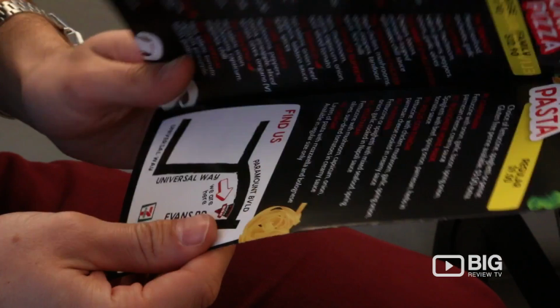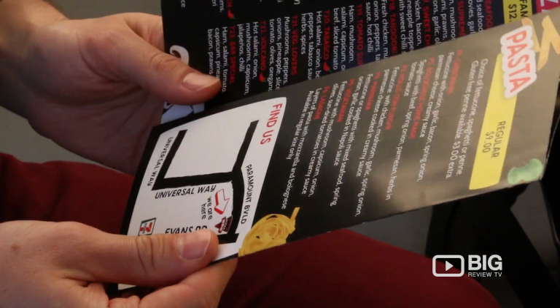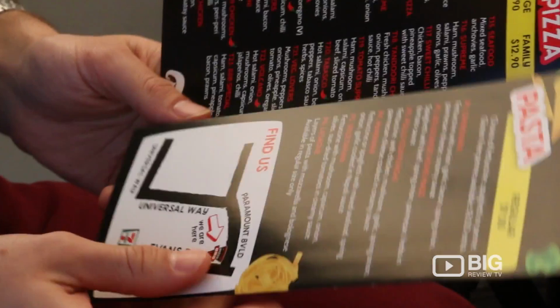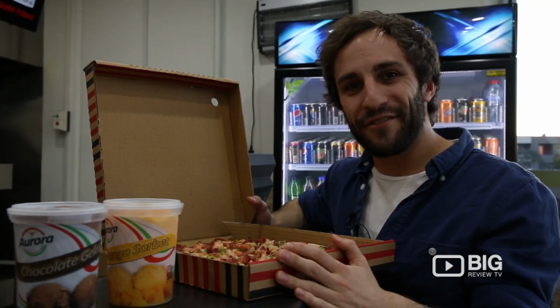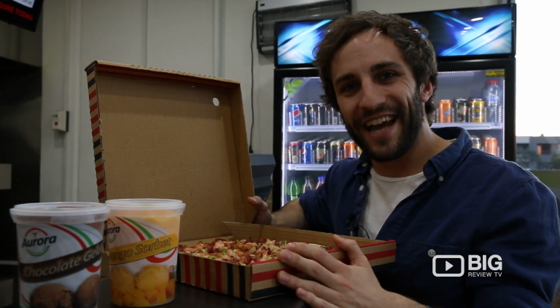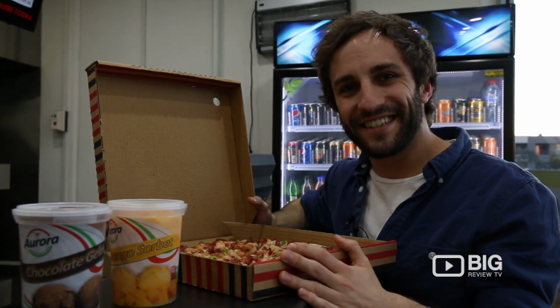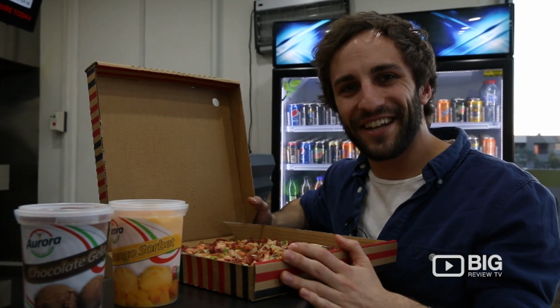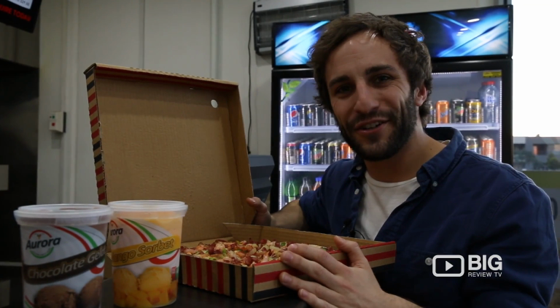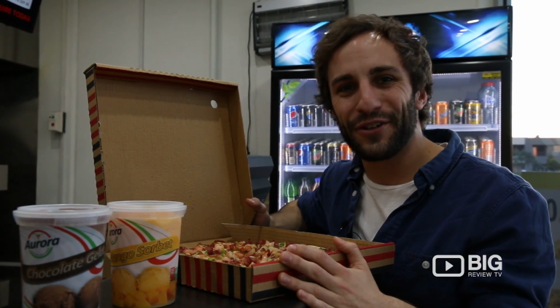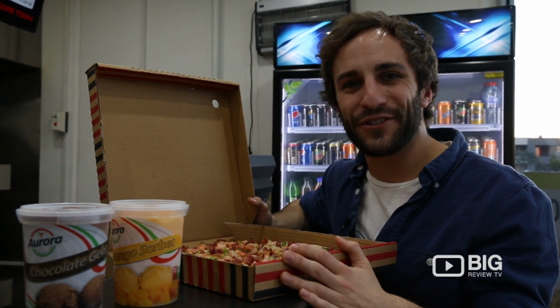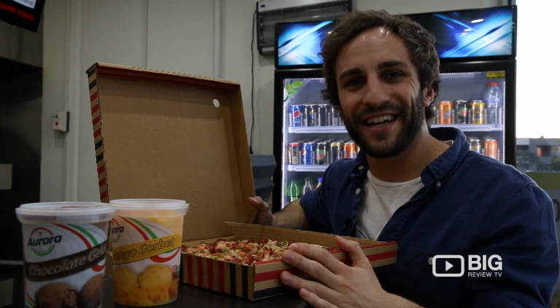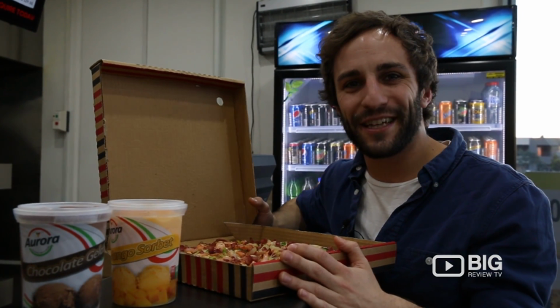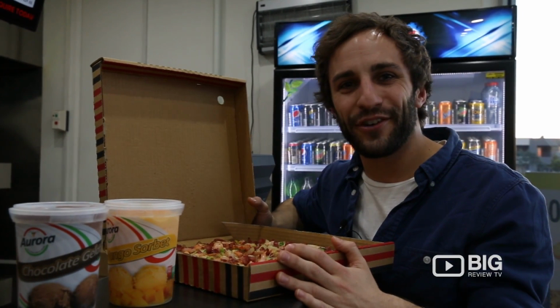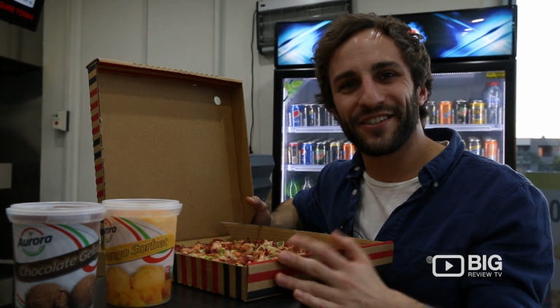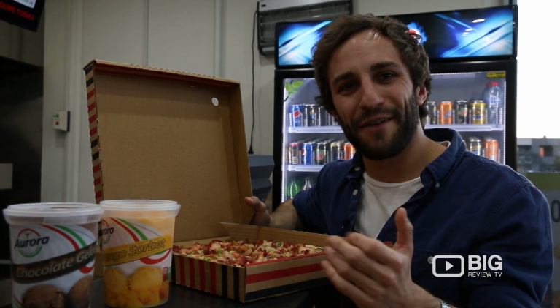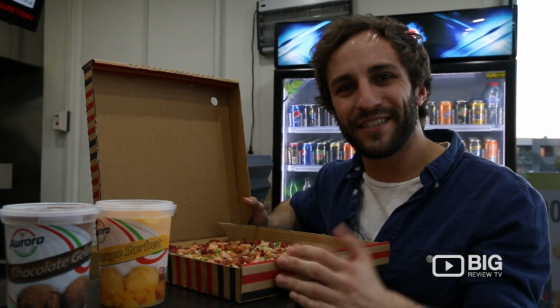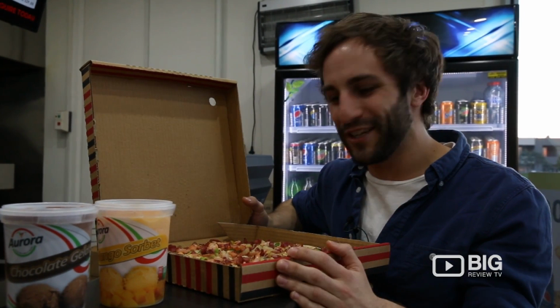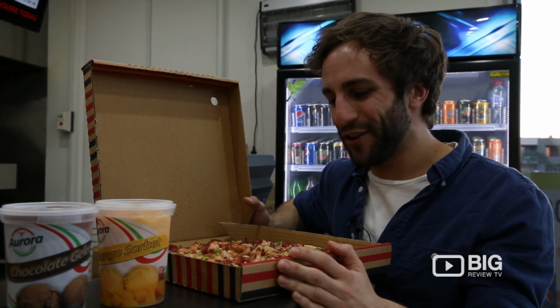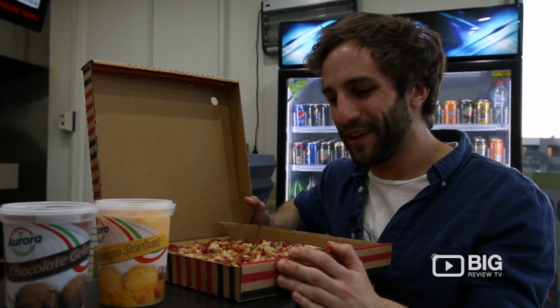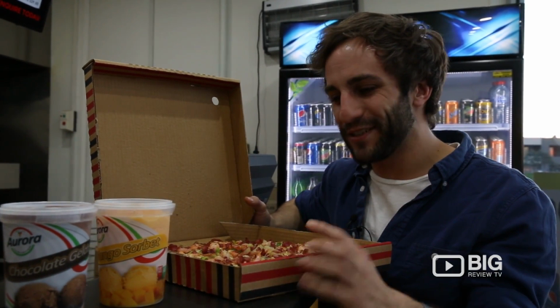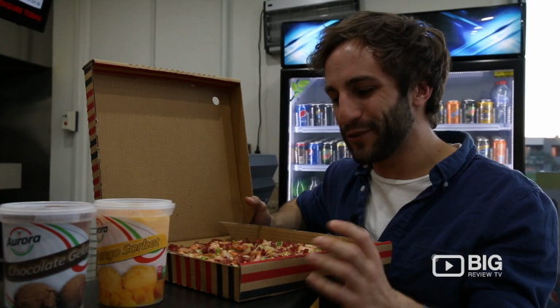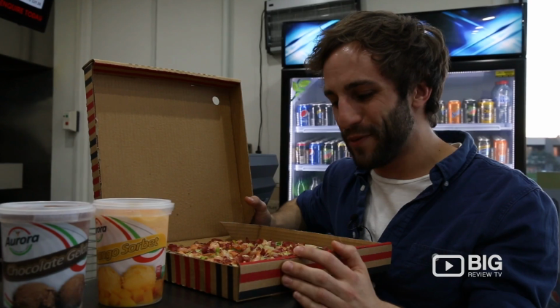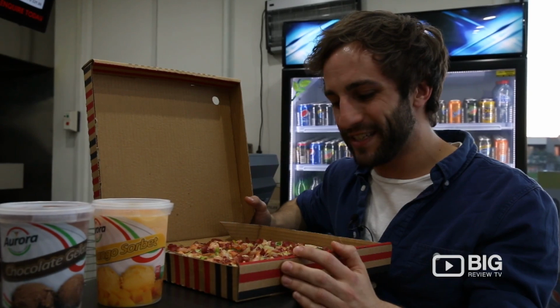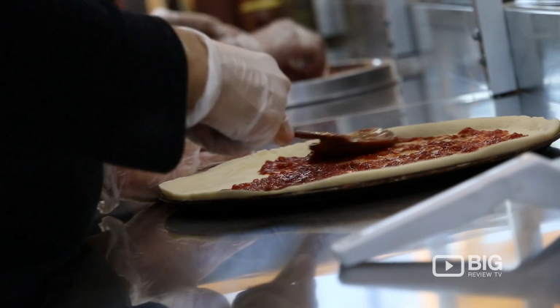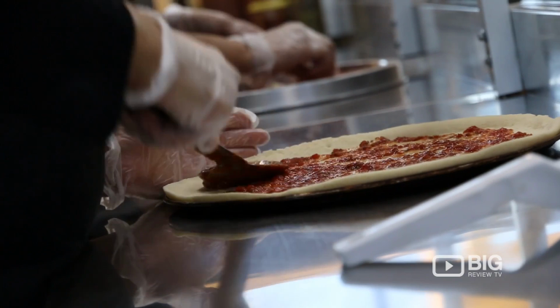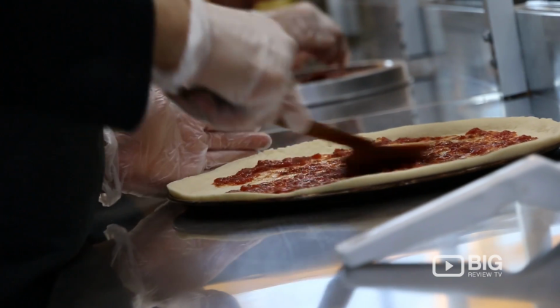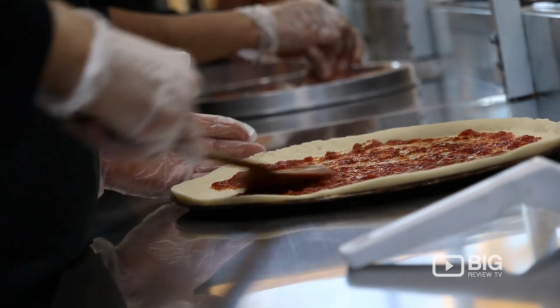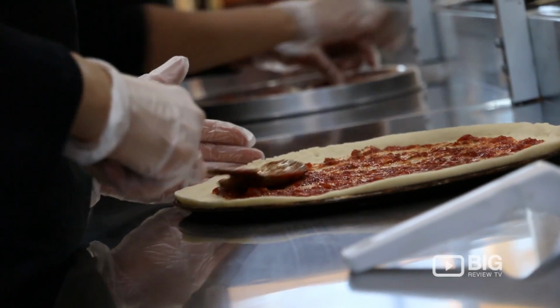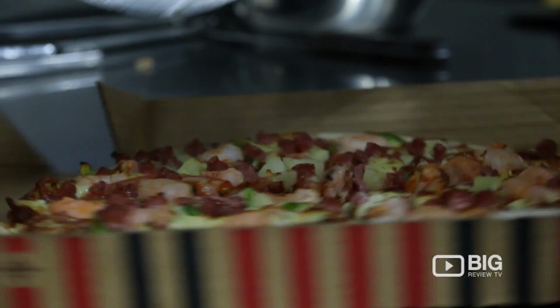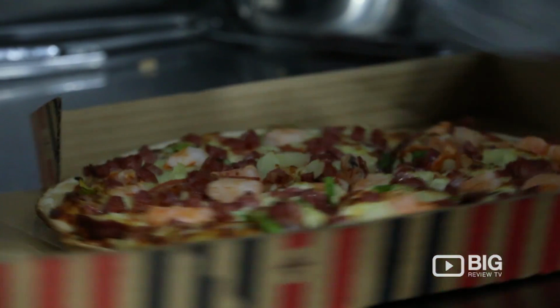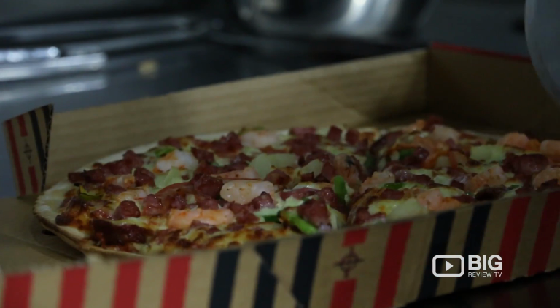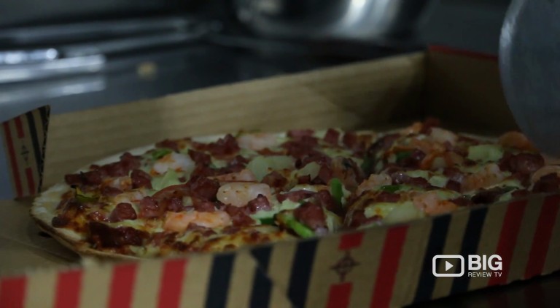They're open 7 days down here and you can also get deliveries. So come on down and try one of these awesome pizzas. Let's give it a try.